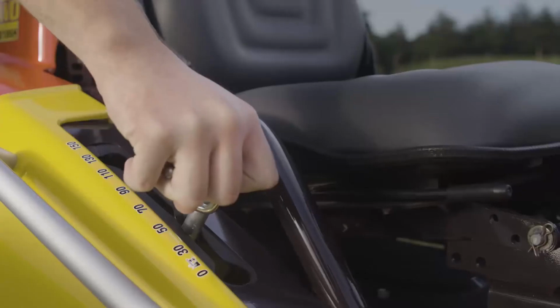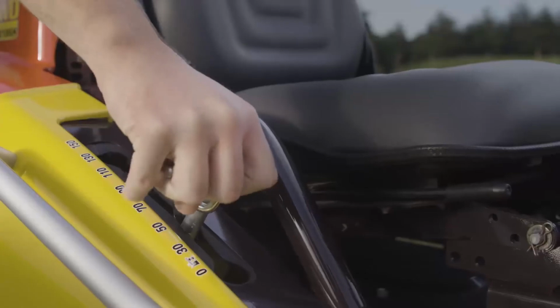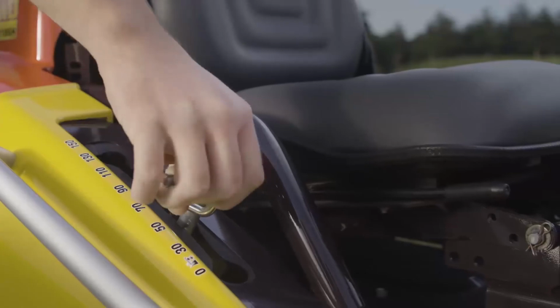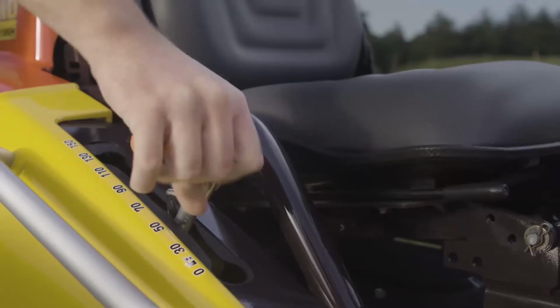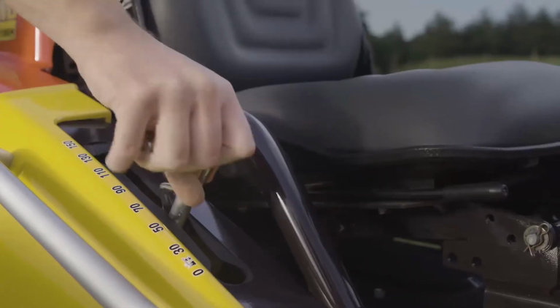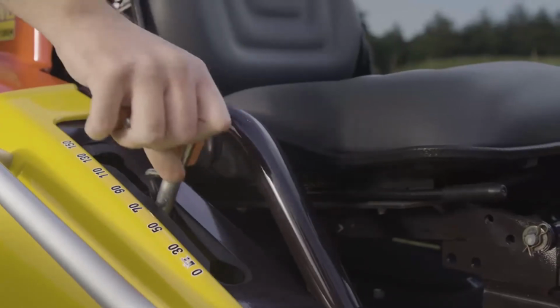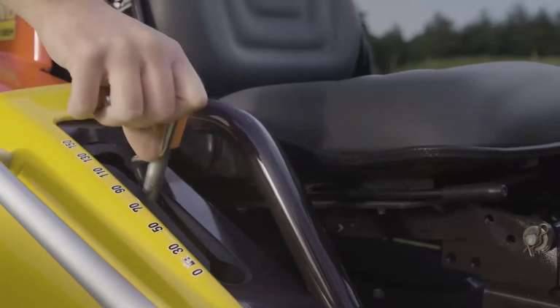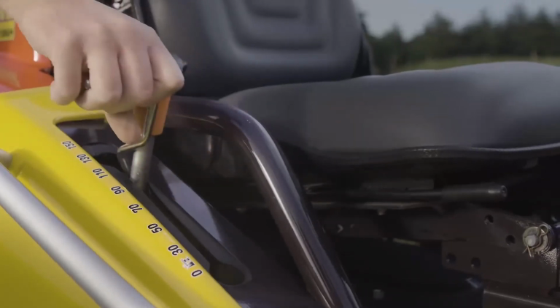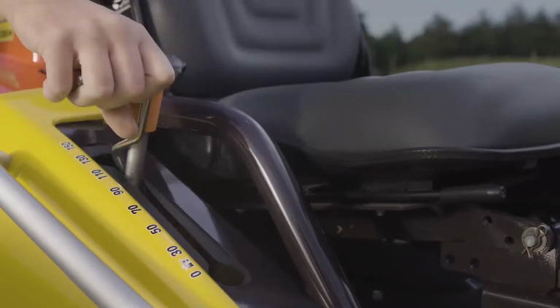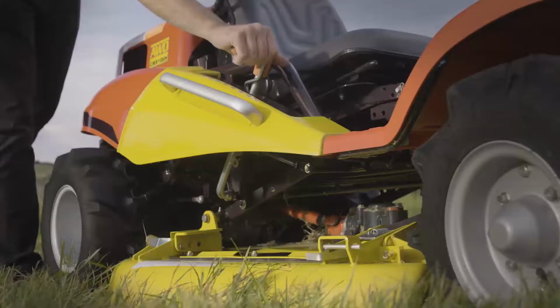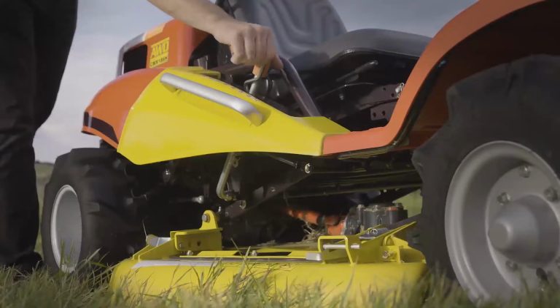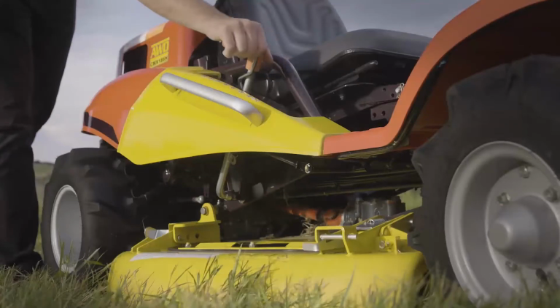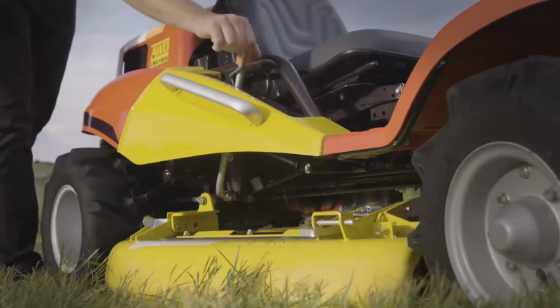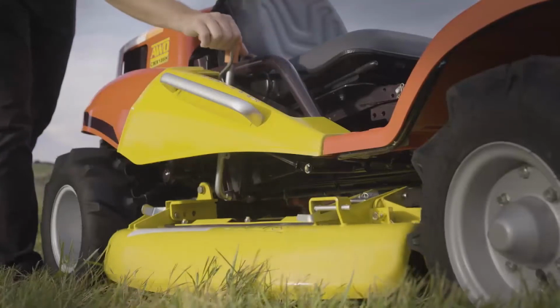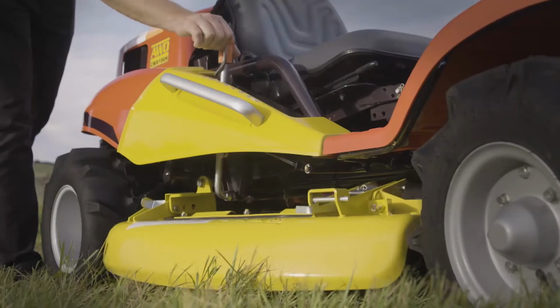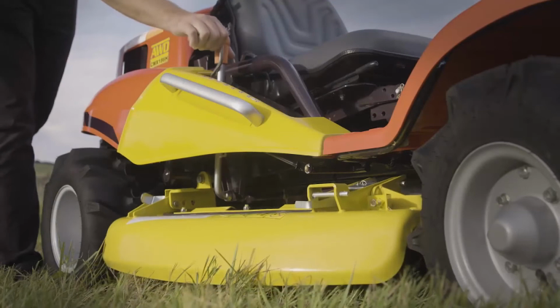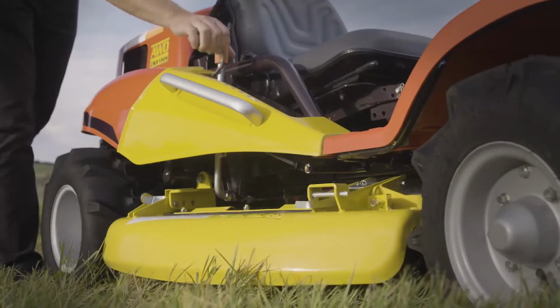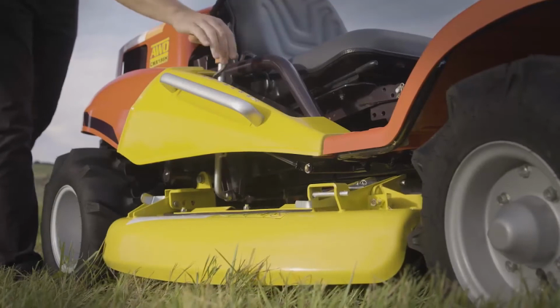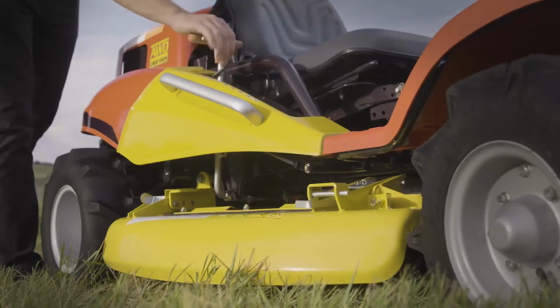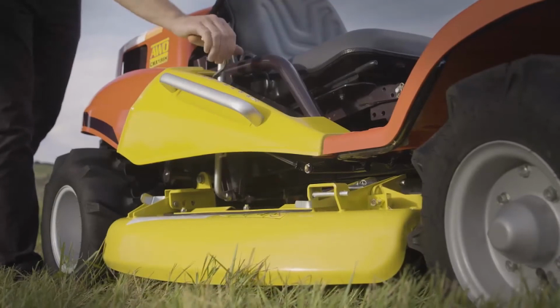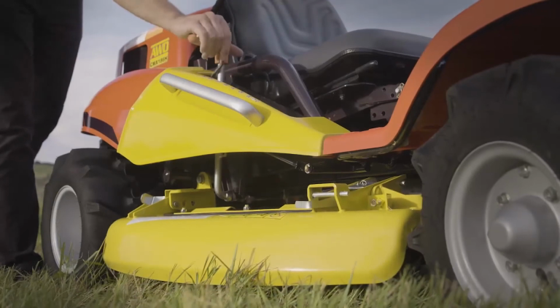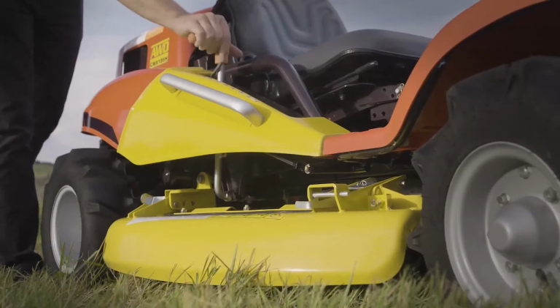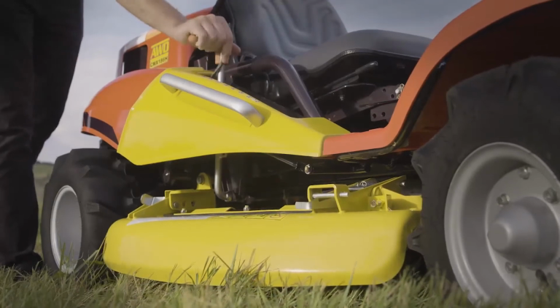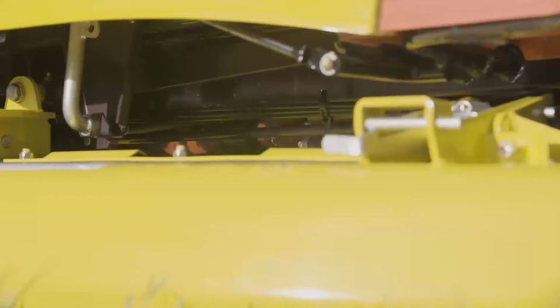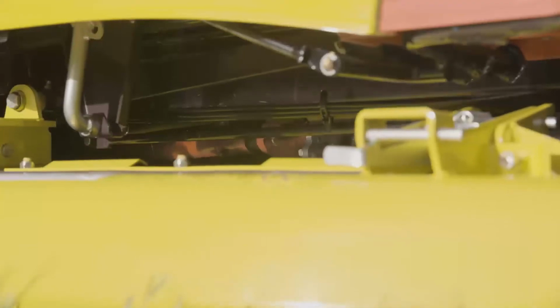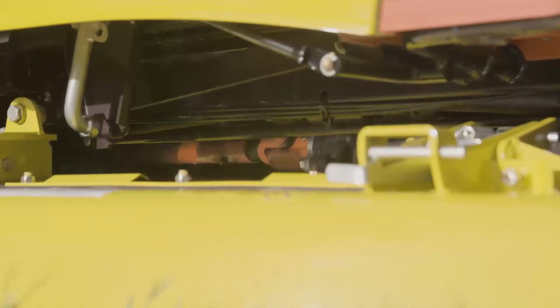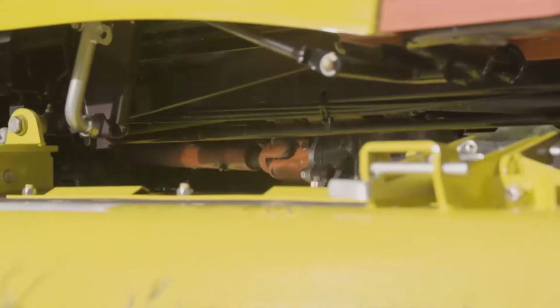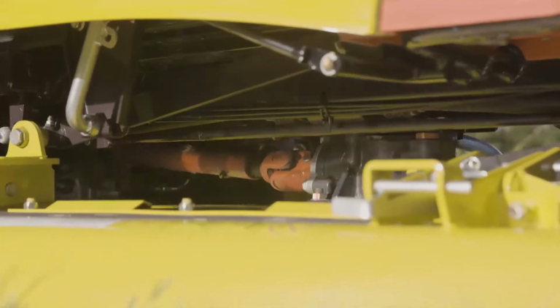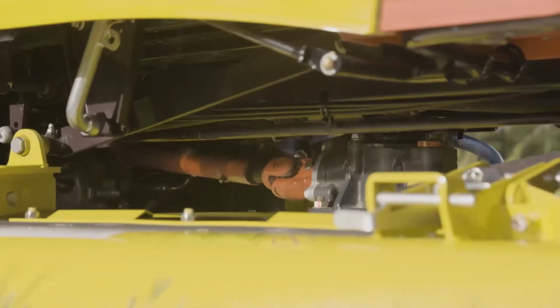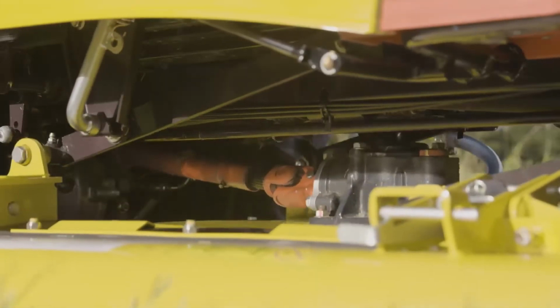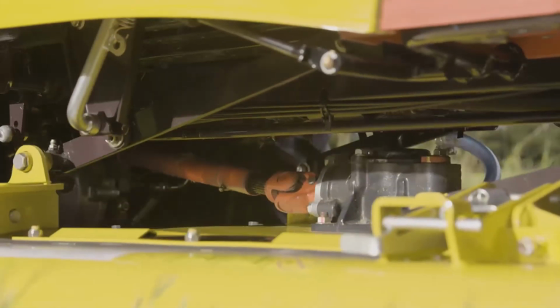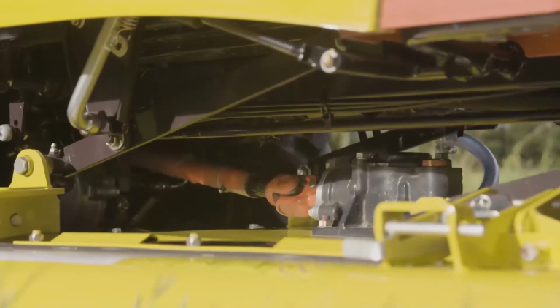Super easy to adjust the height of cut because the height of cut system is gas strut assisted, so you can adjust it on the fly while you're going along.